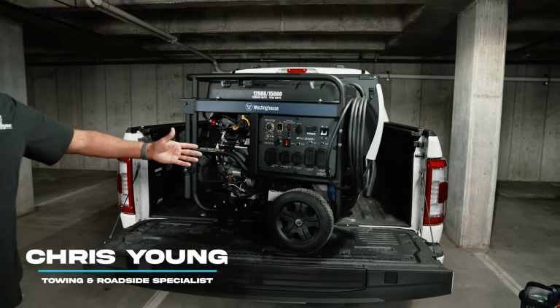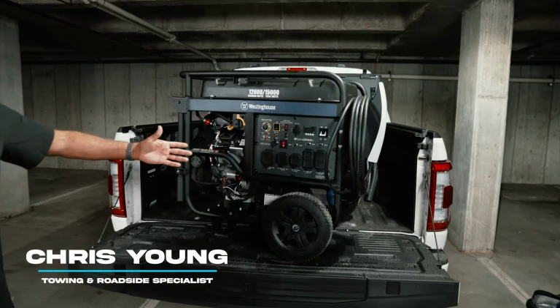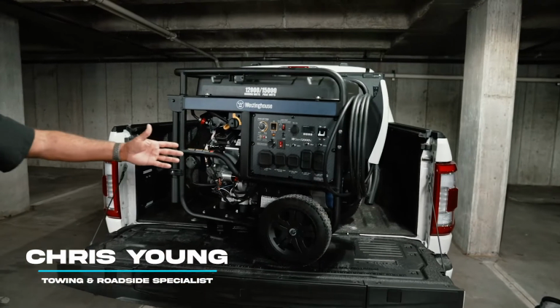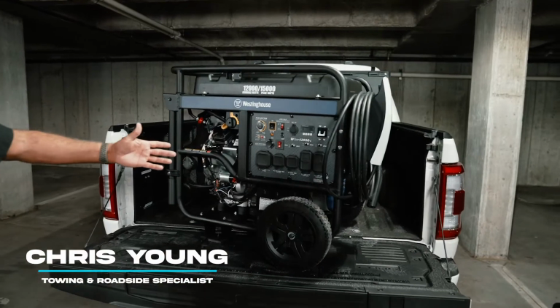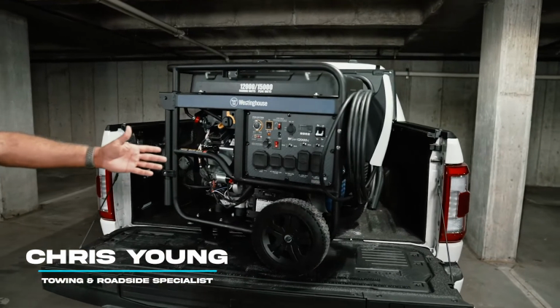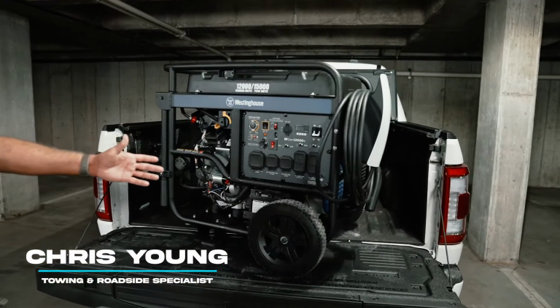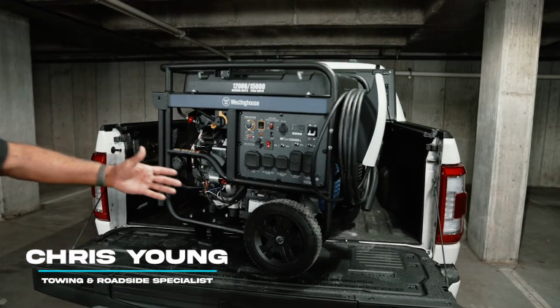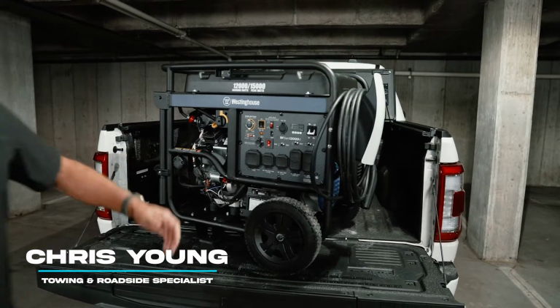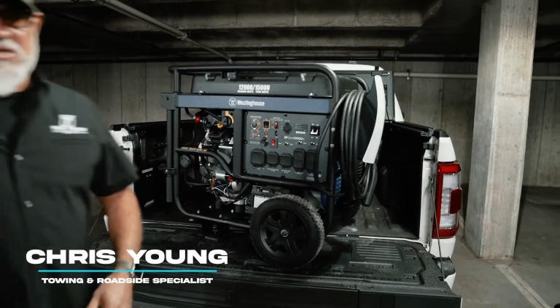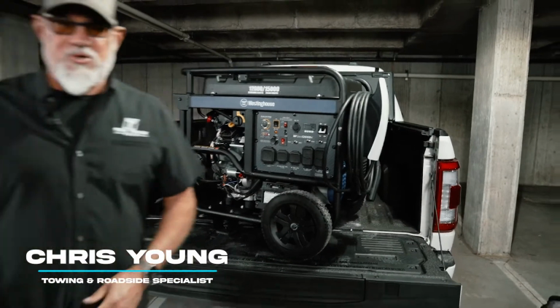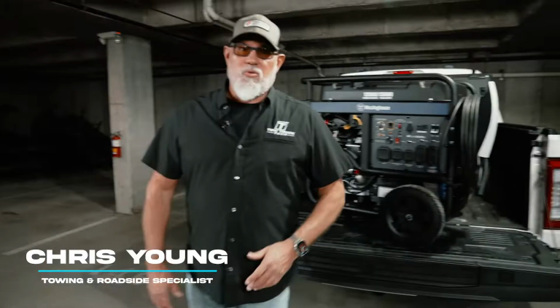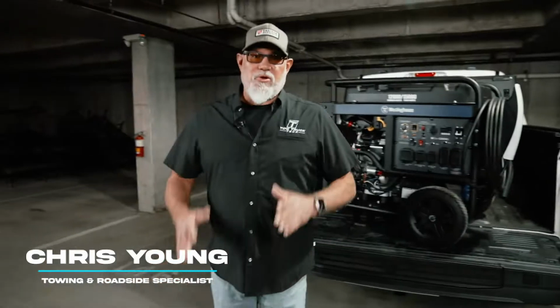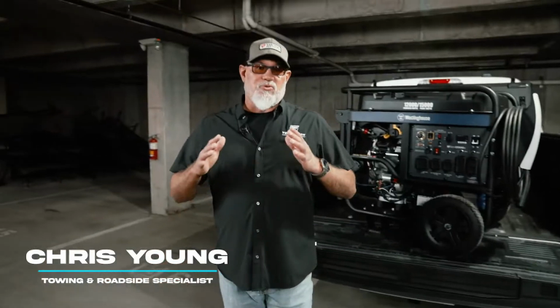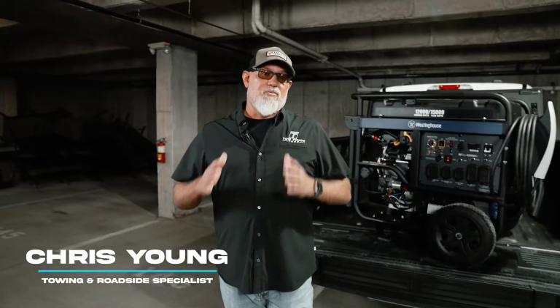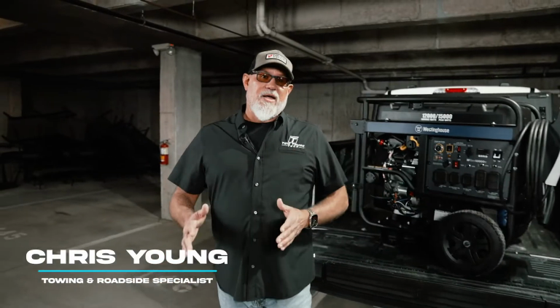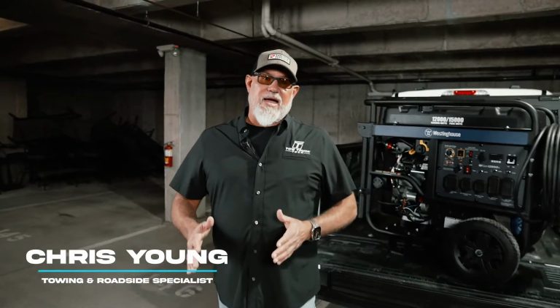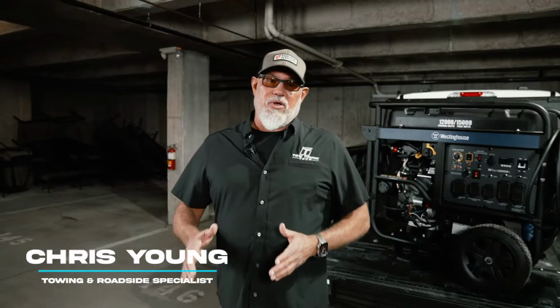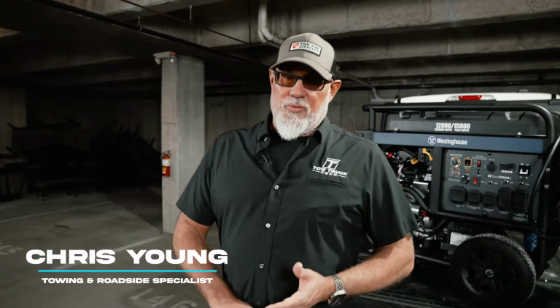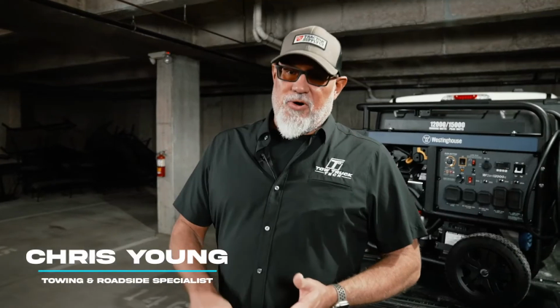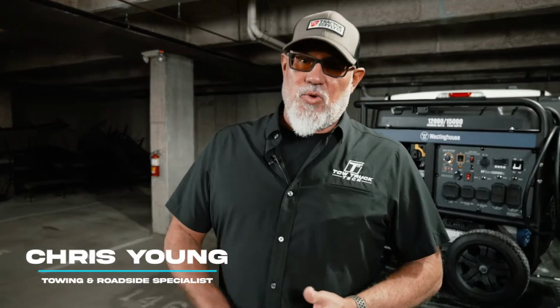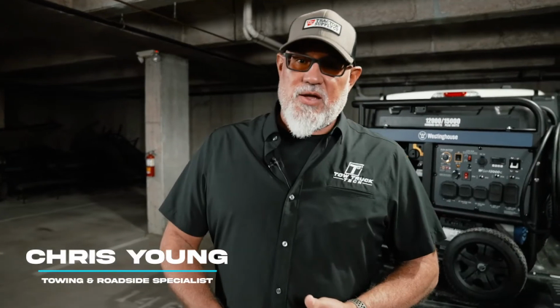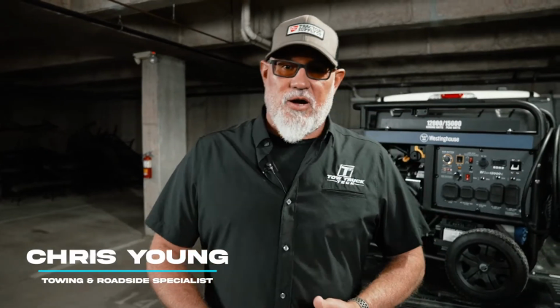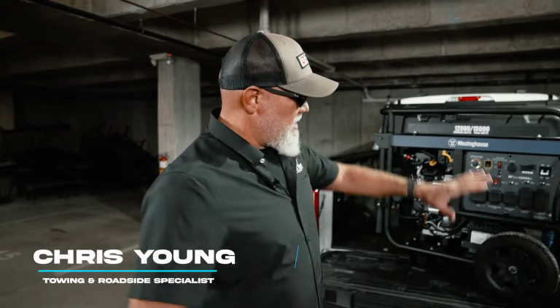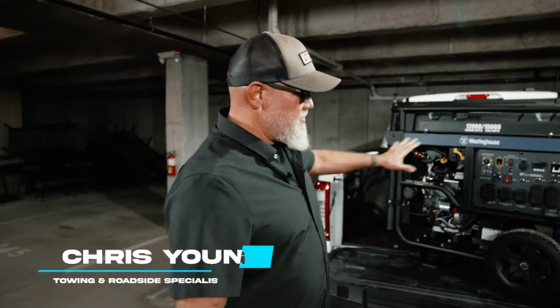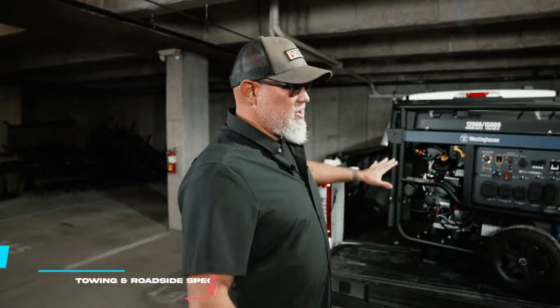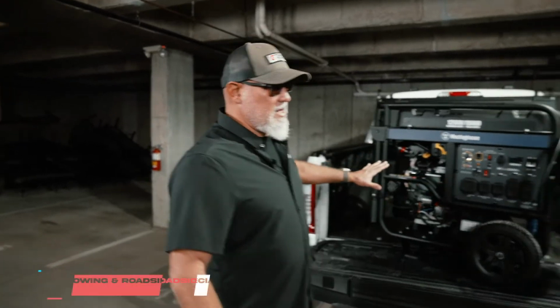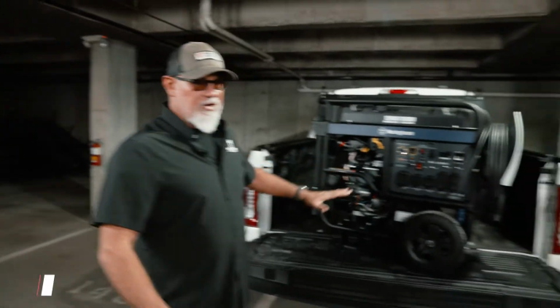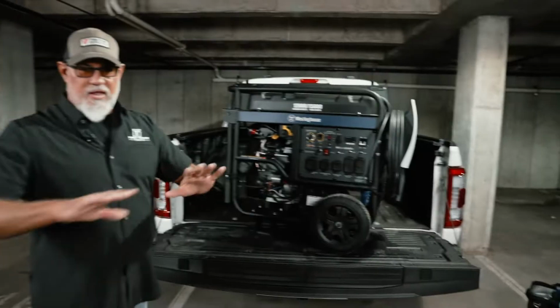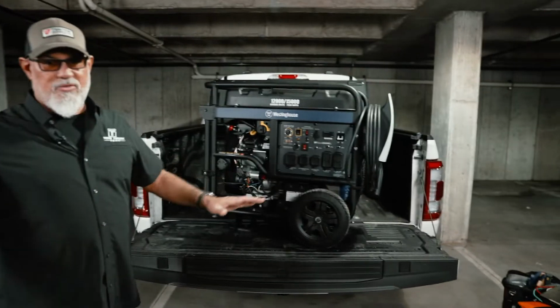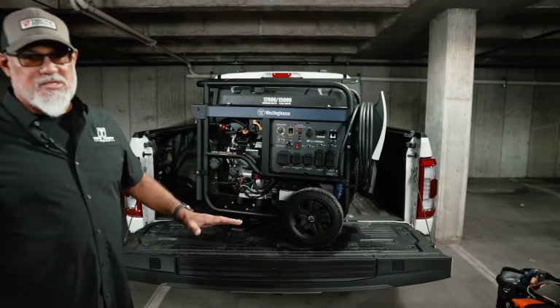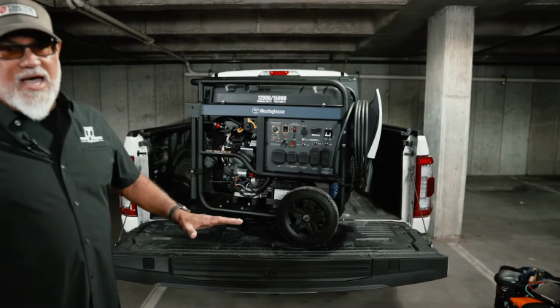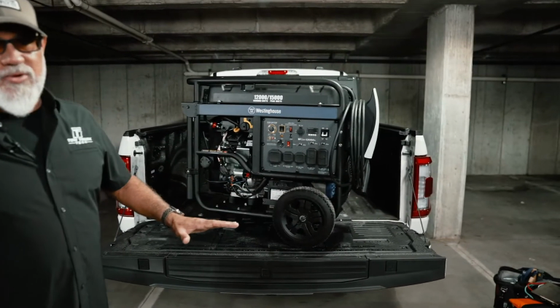I've got $3,500 in hard parts in this unit. What we're going to do is break down all the parts, what they cost, how we put it together, and how these things operate.